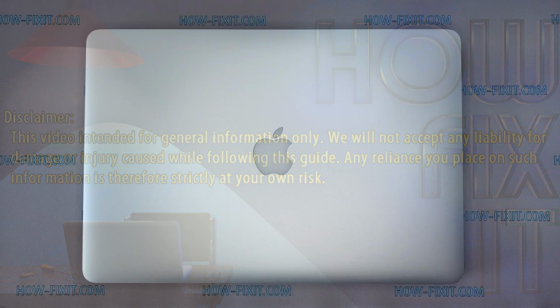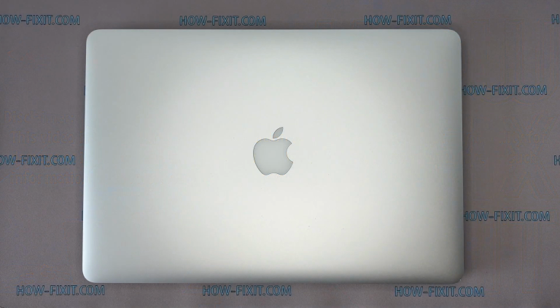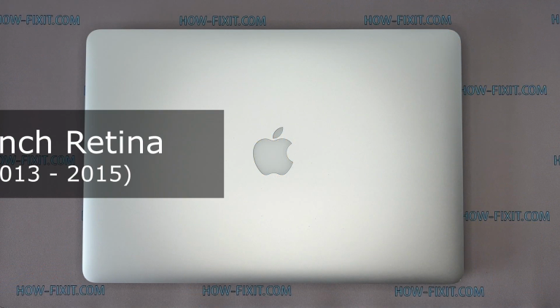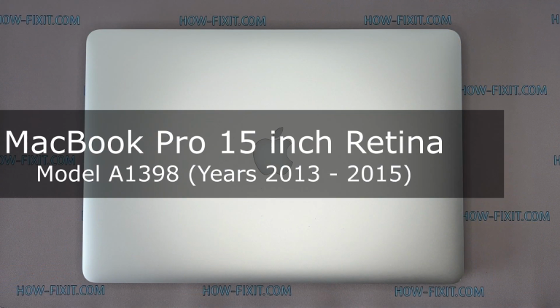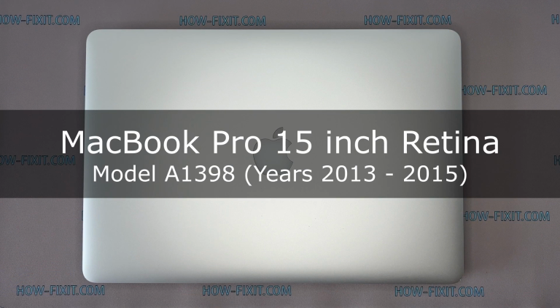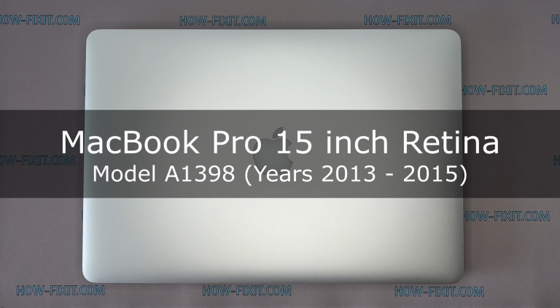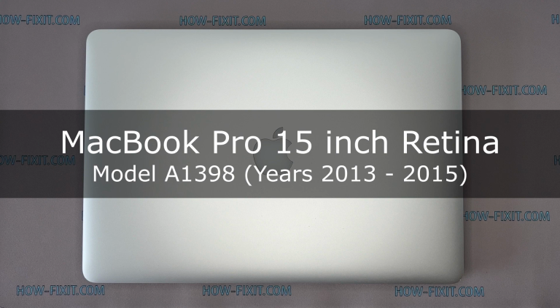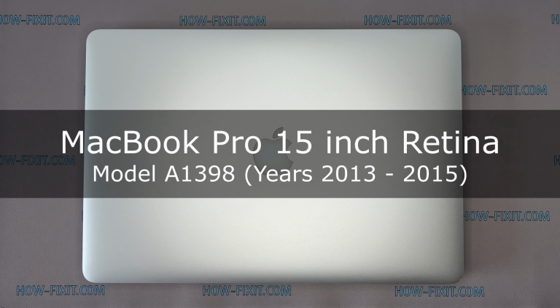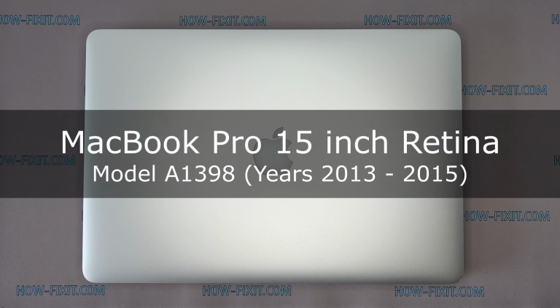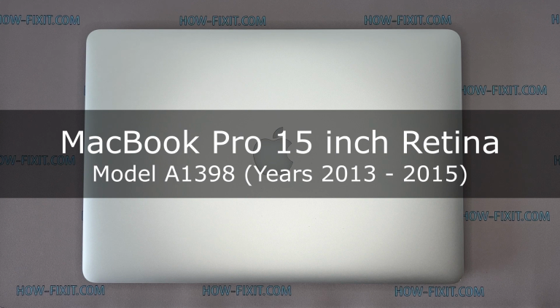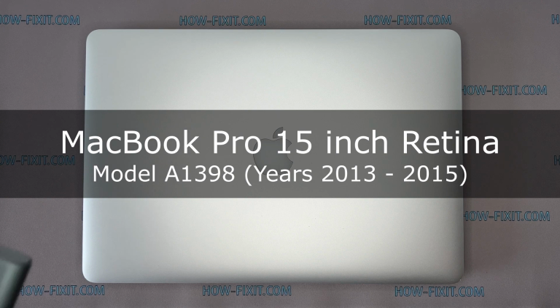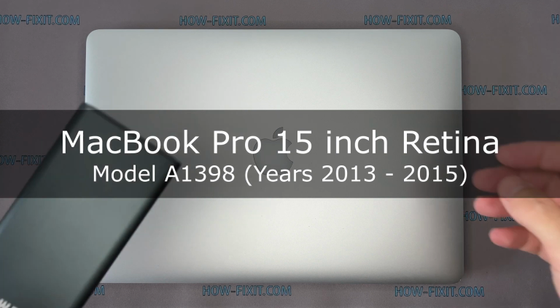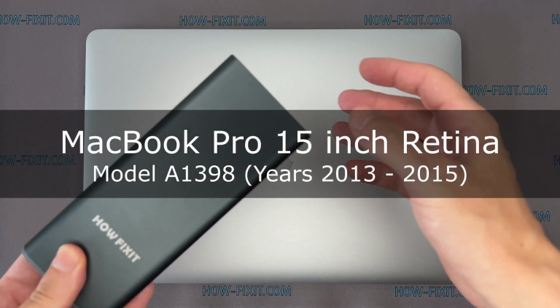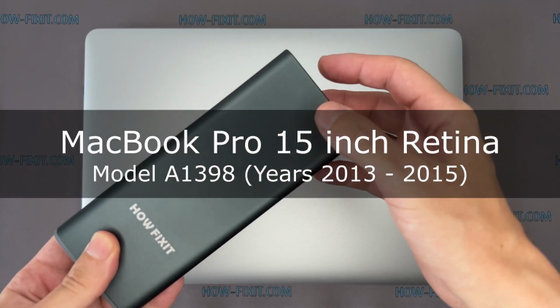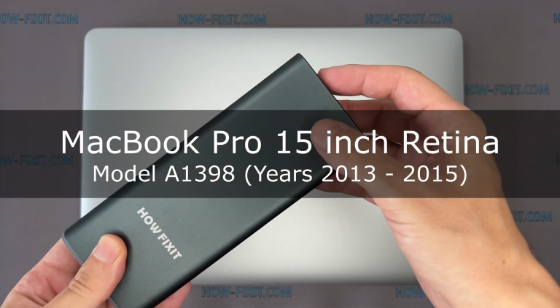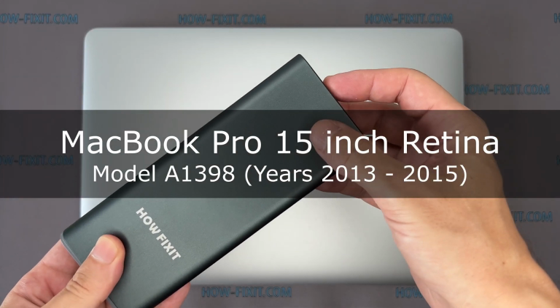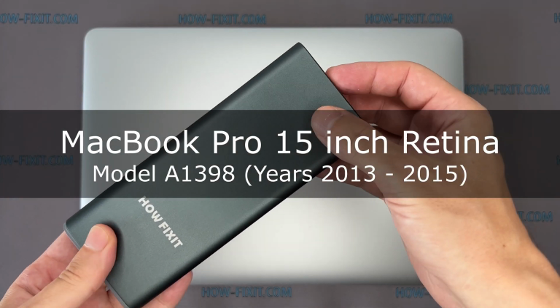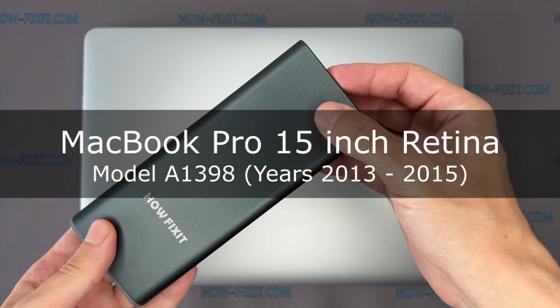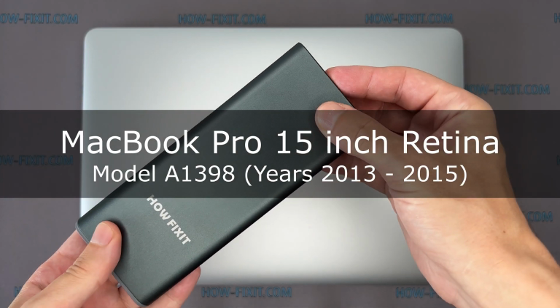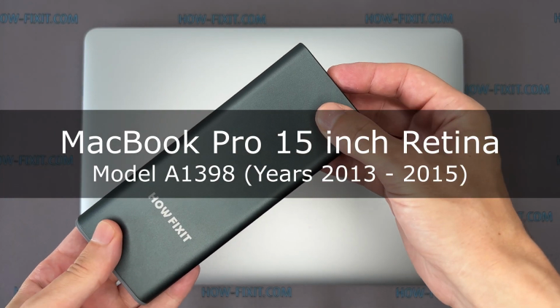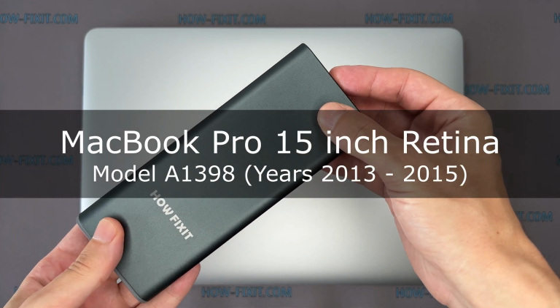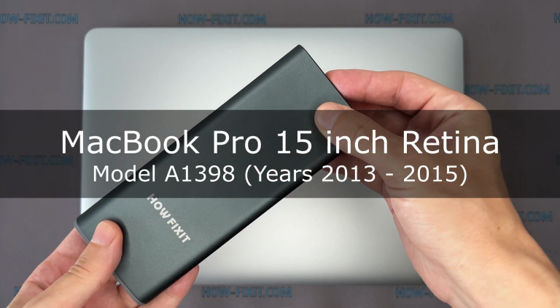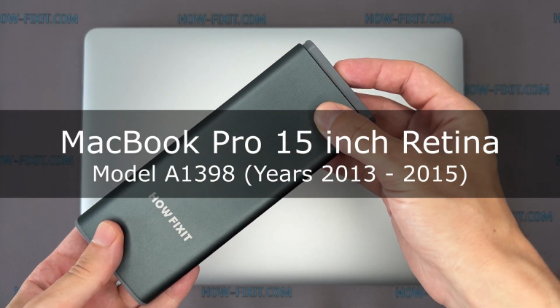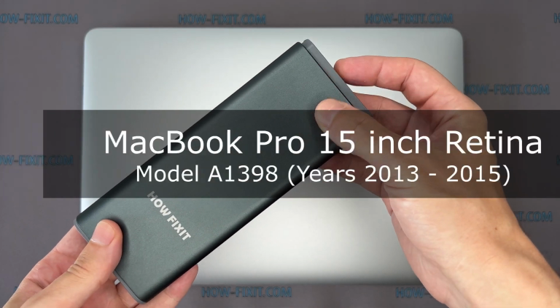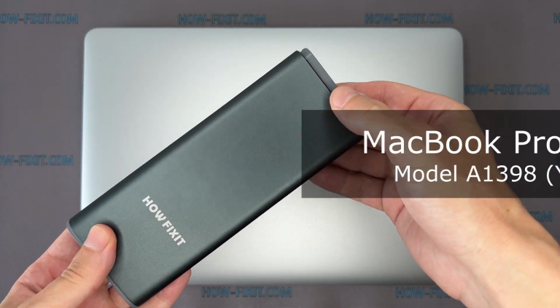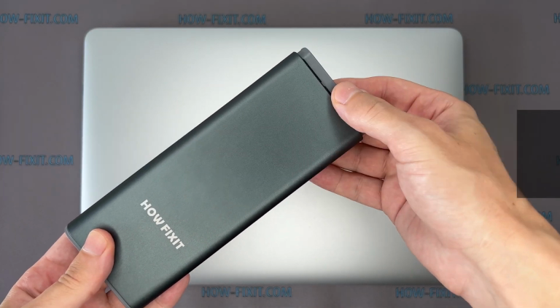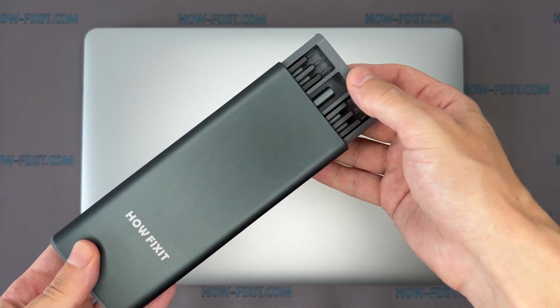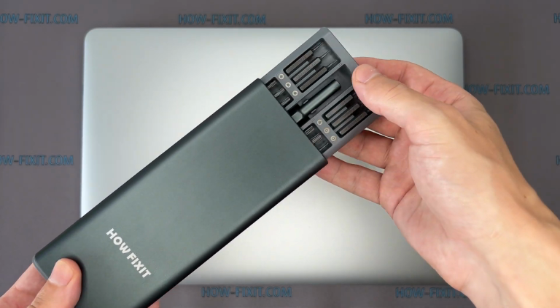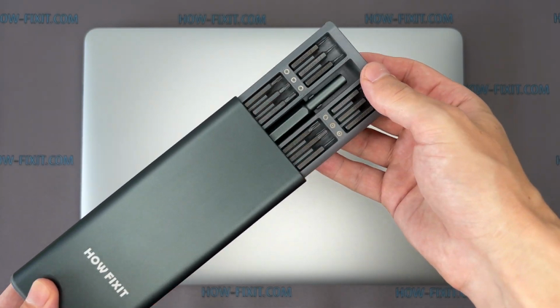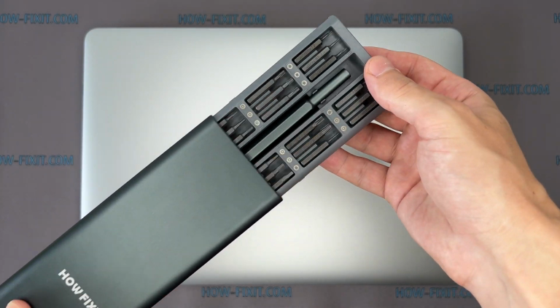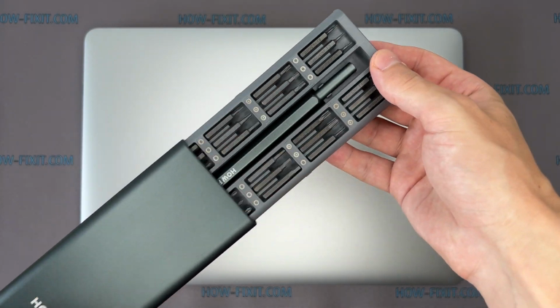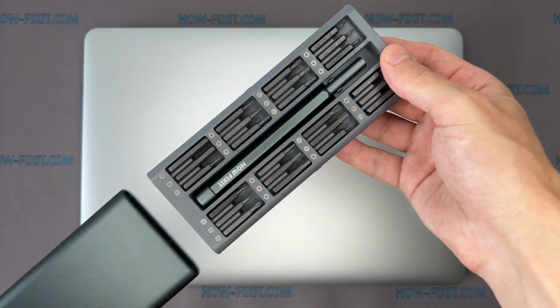Hi everyone, welcome to HowFixit. In this video guide, I'm going to show you how to replace a fan on the laptop.